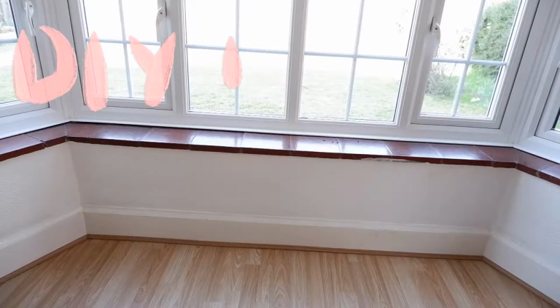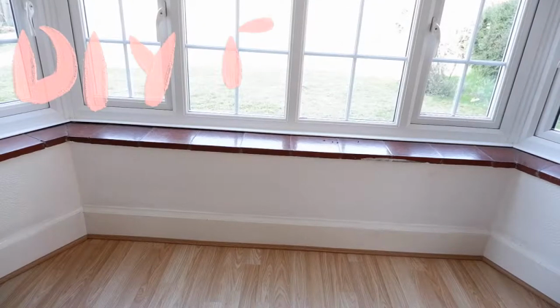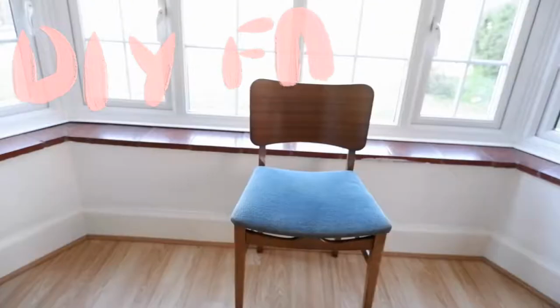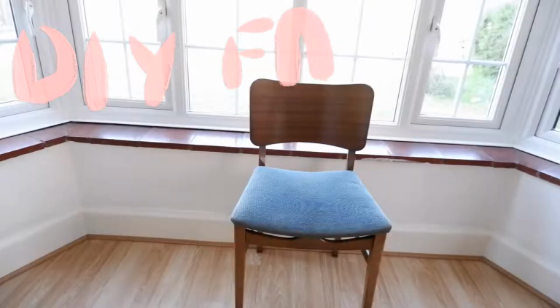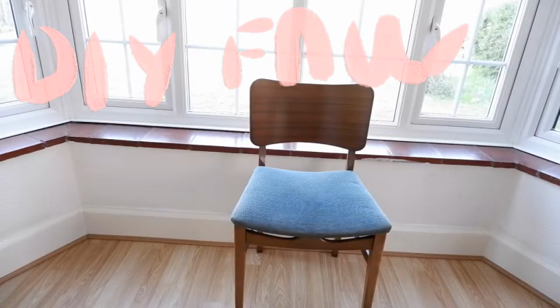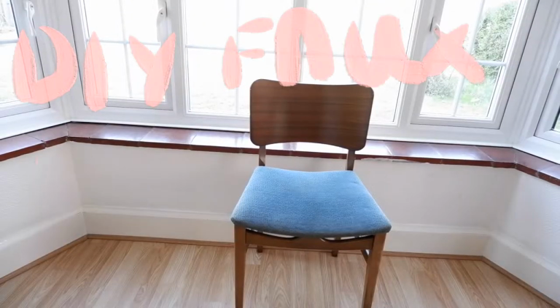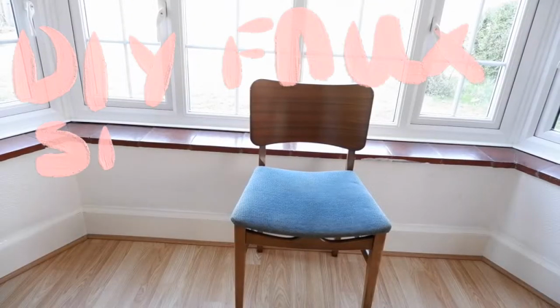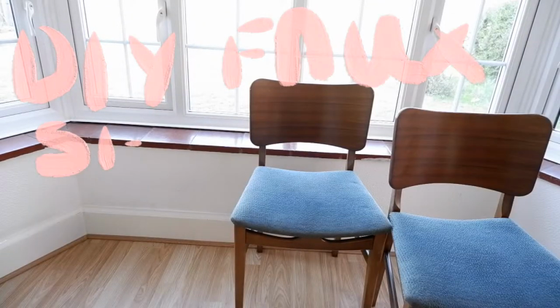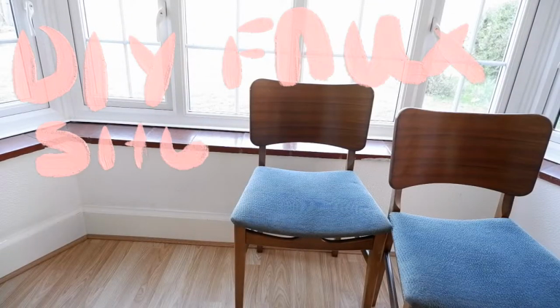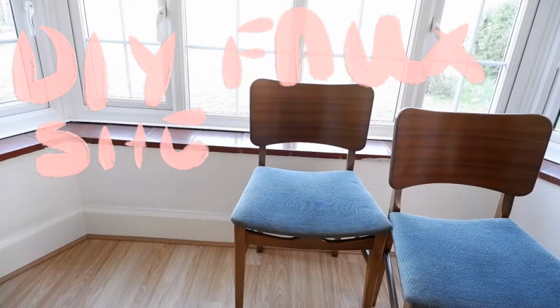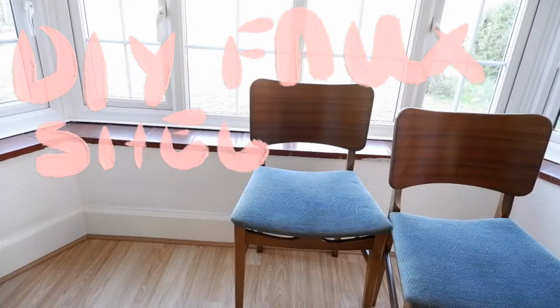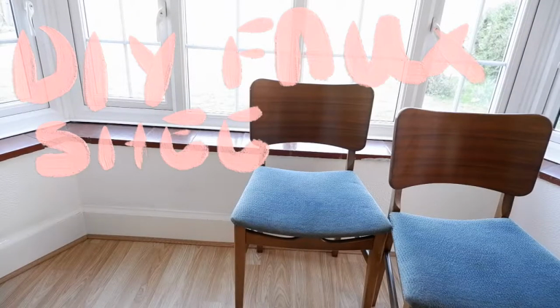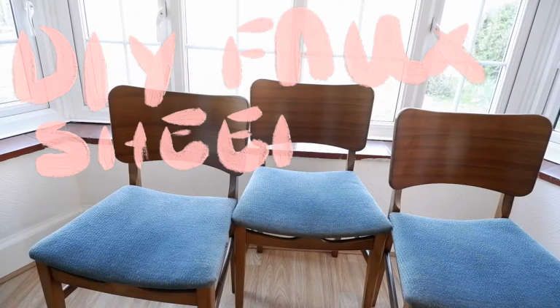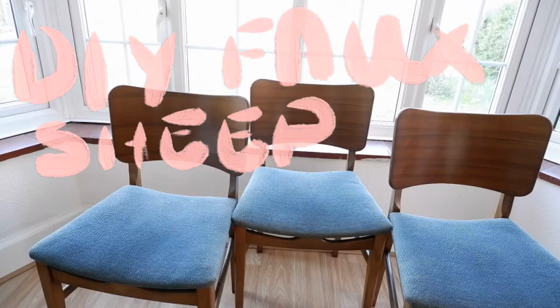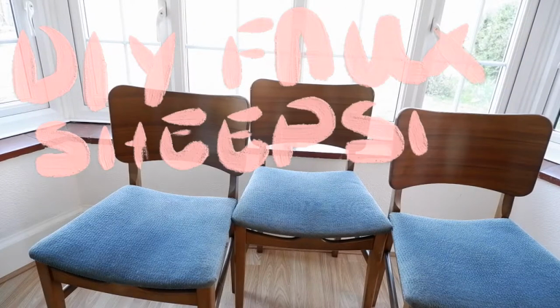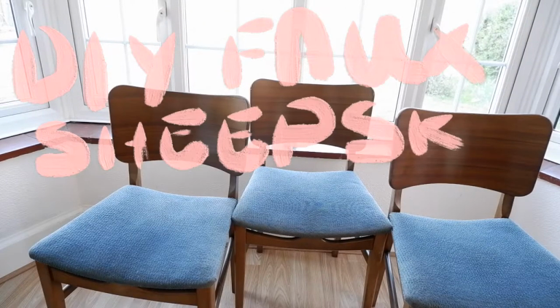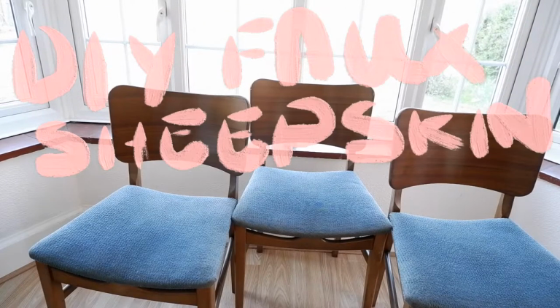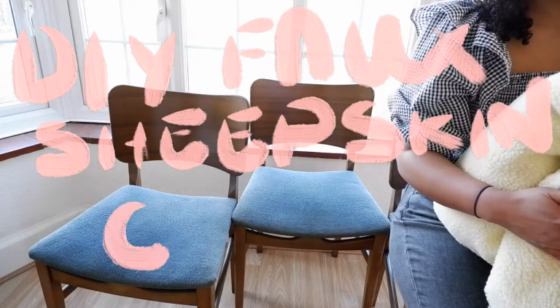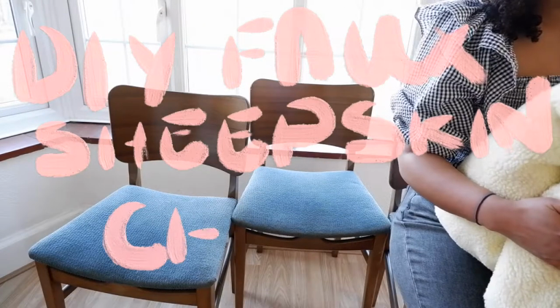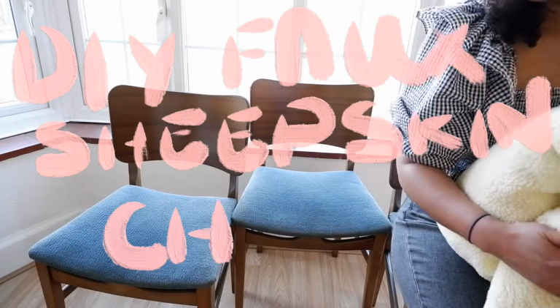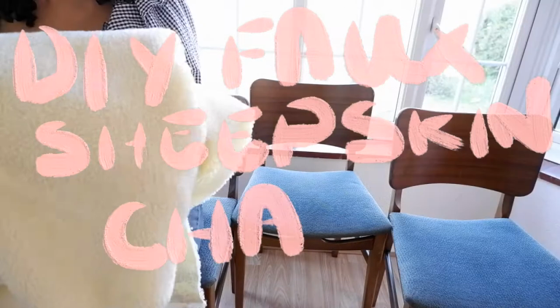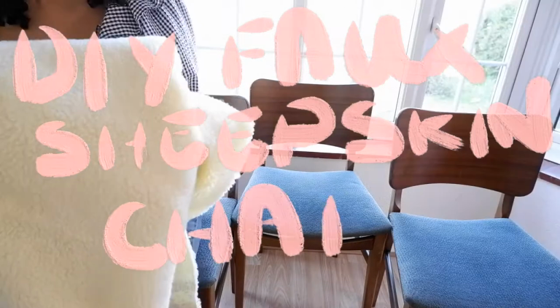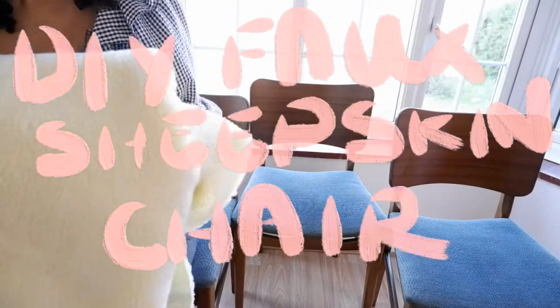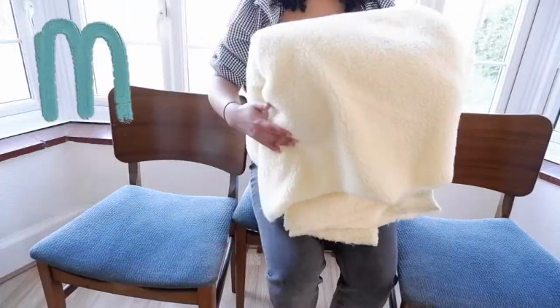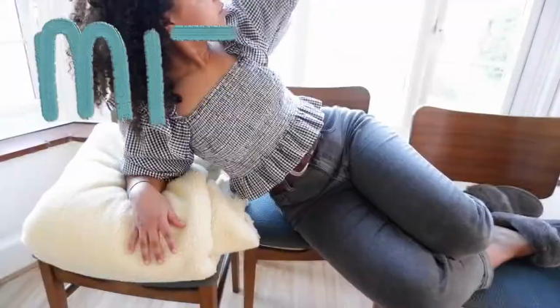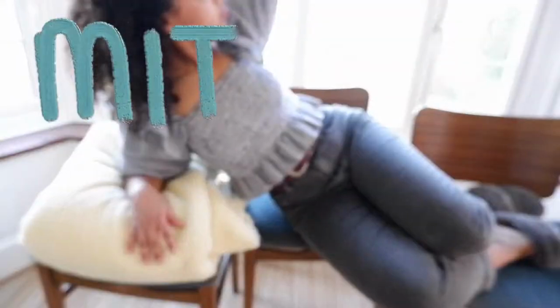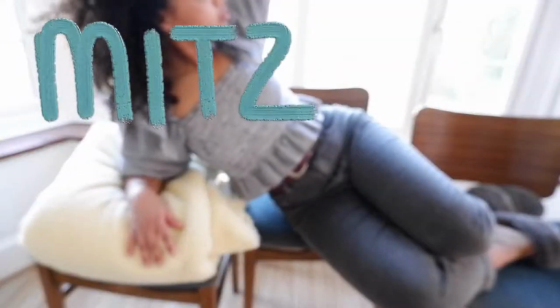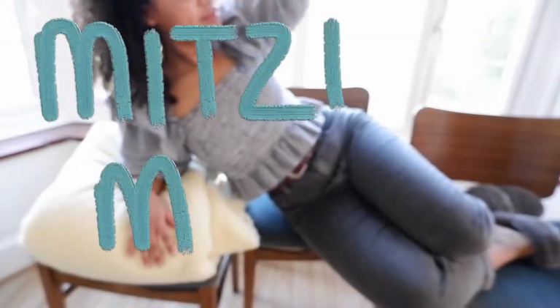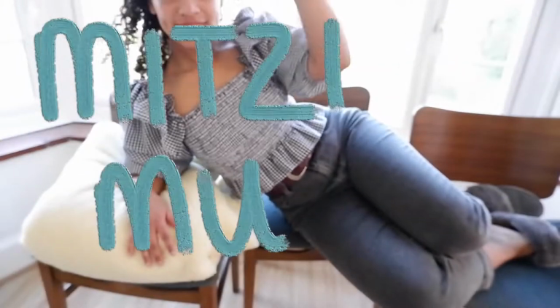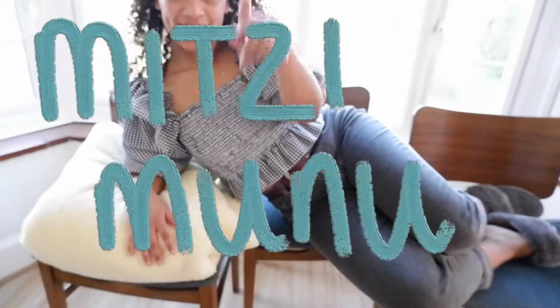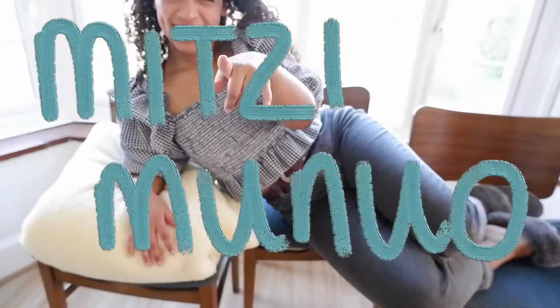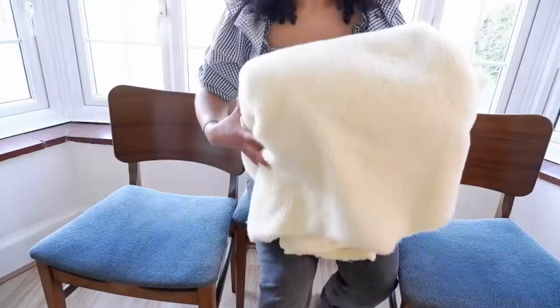Hello, welcome back to my channel. Today we're going to be mixing it up from the clothes and upcycling some chairs.